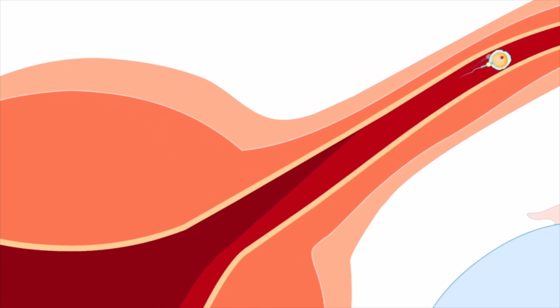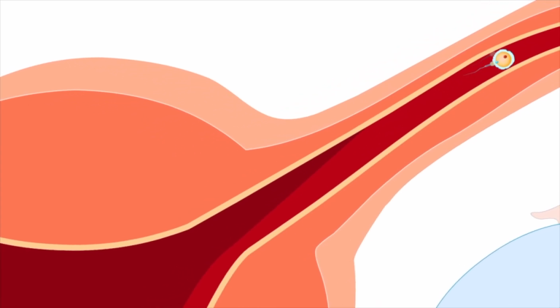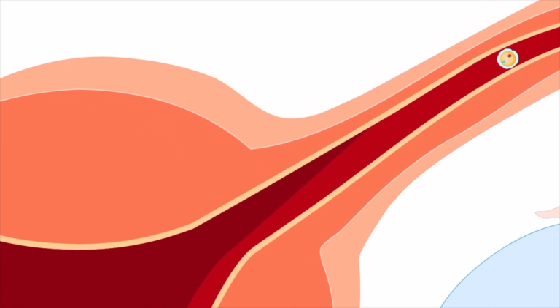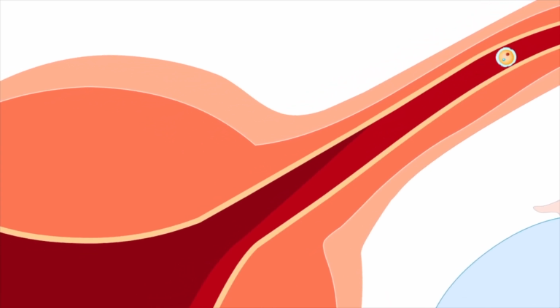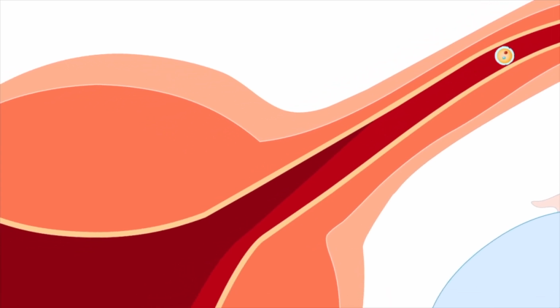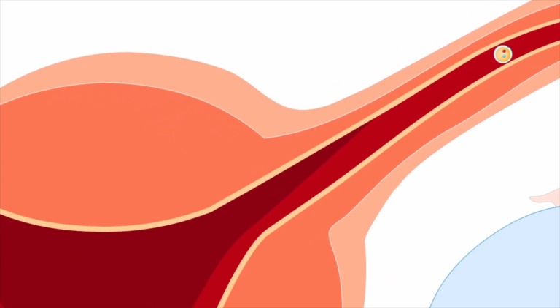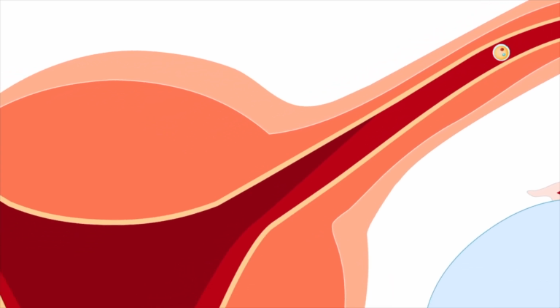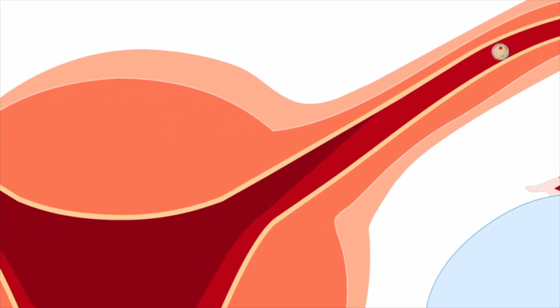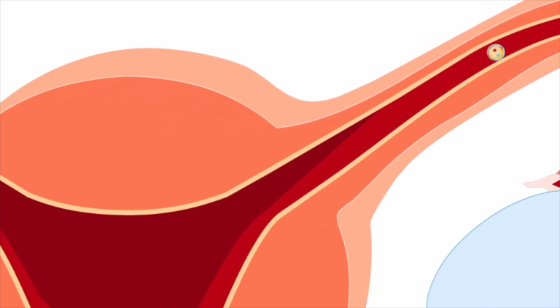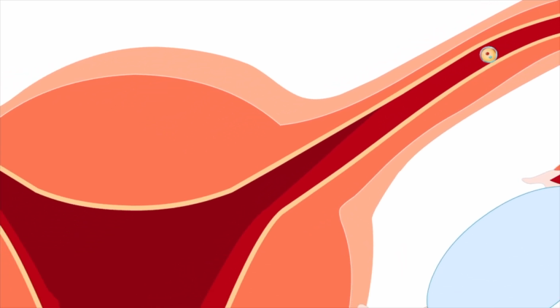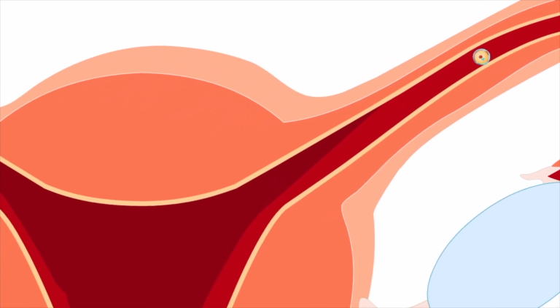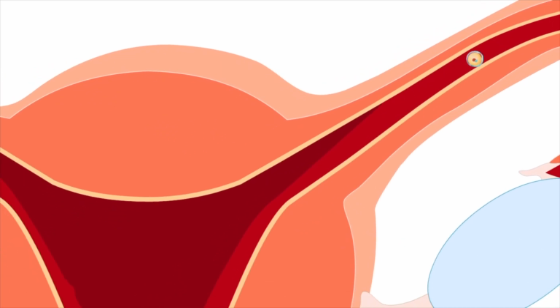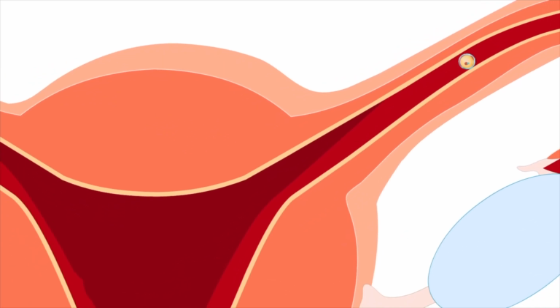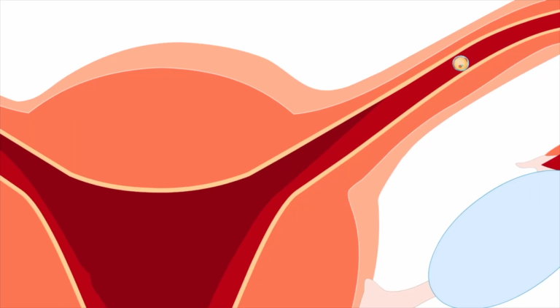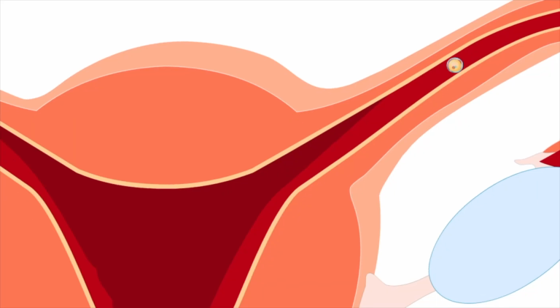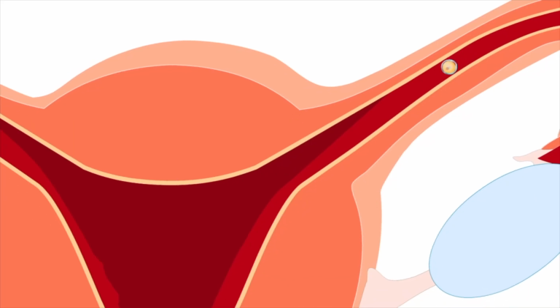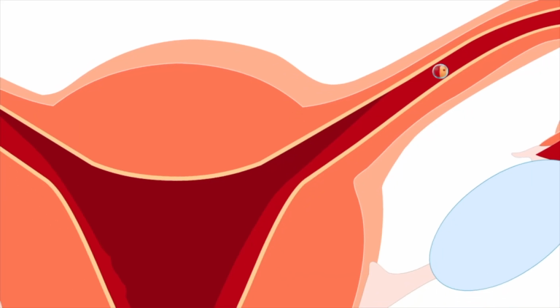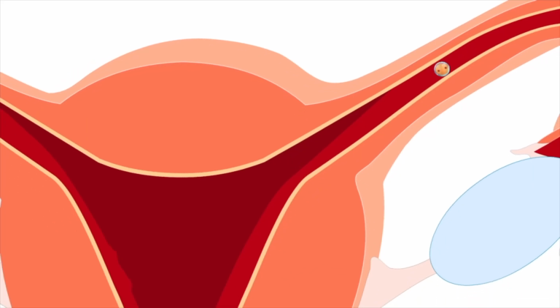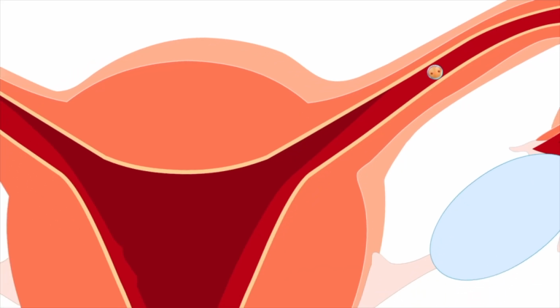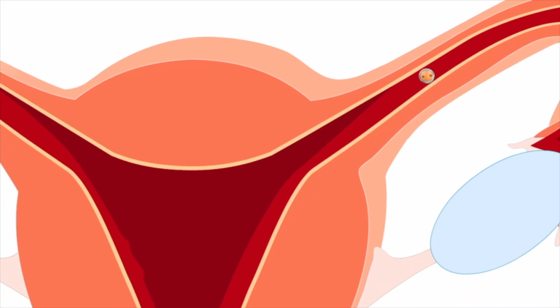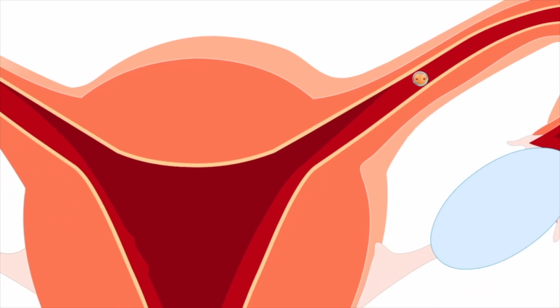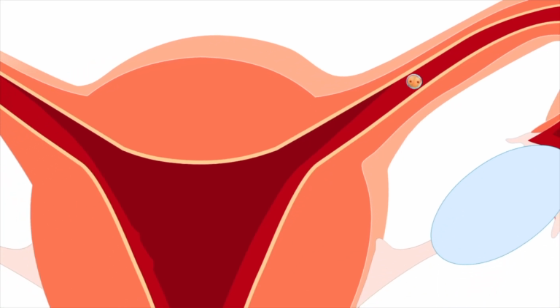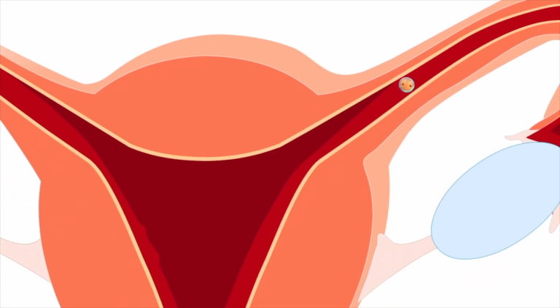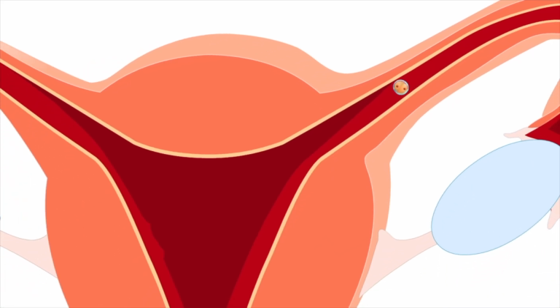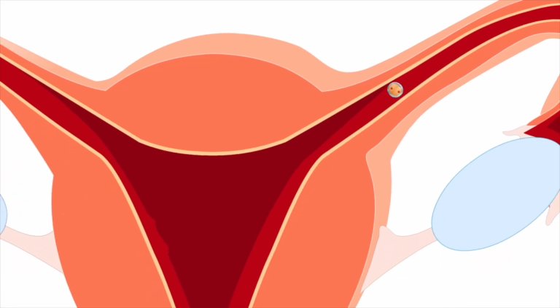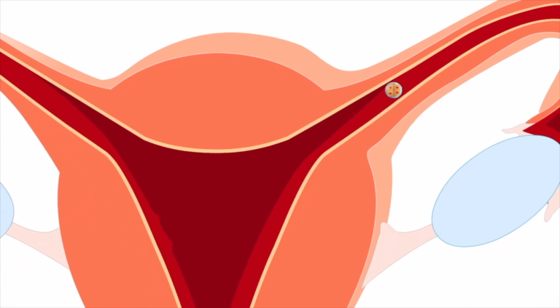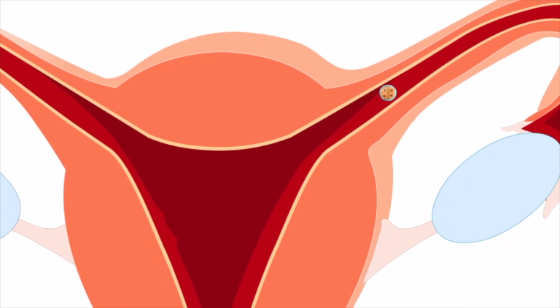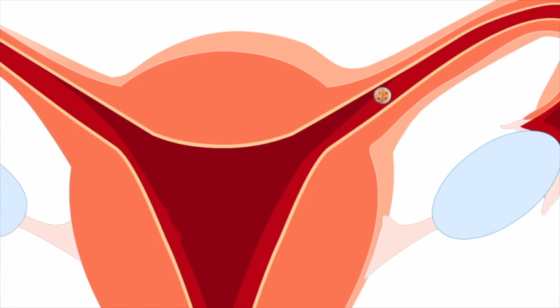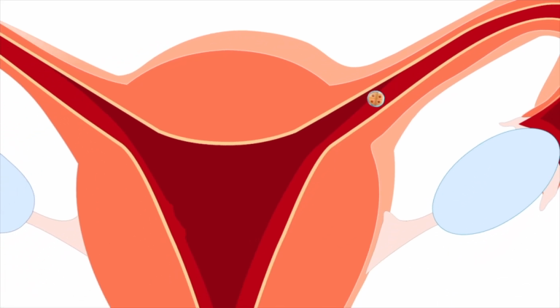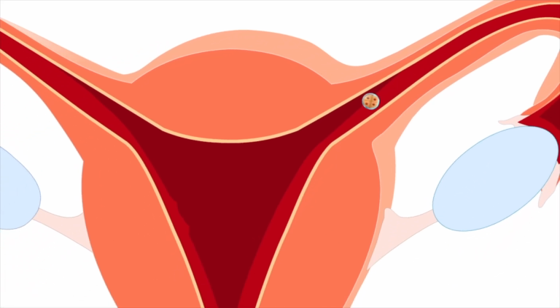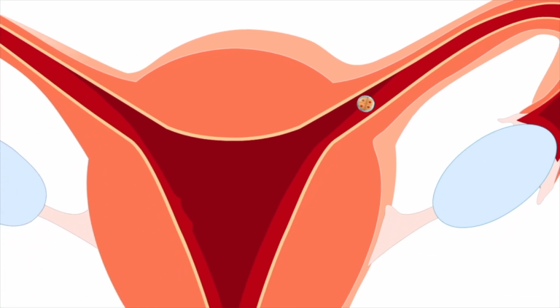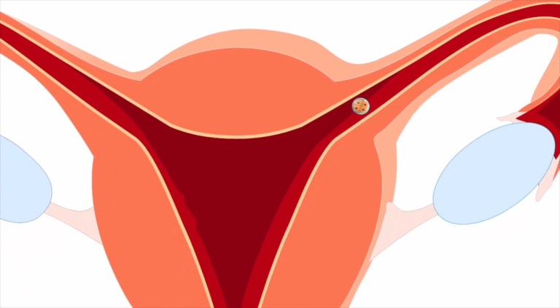Intrauterine devices, known as IUDs, are small, T-shaped devices placed in the uterus.